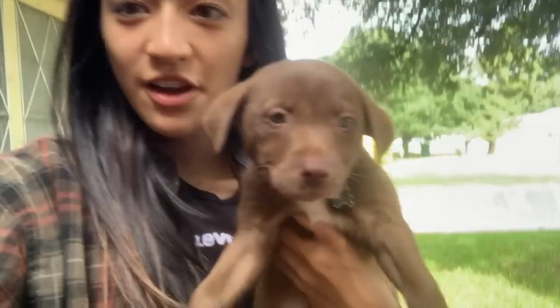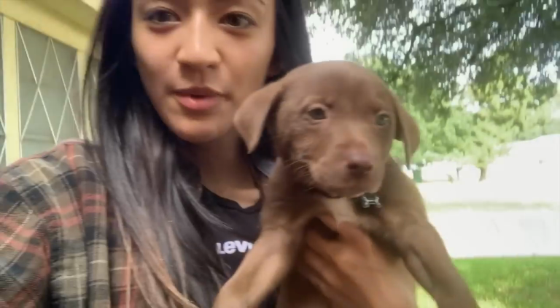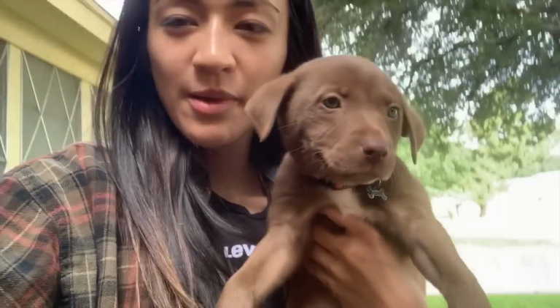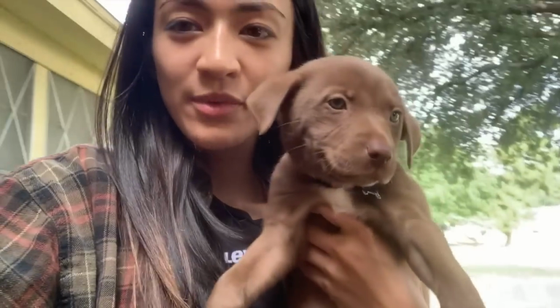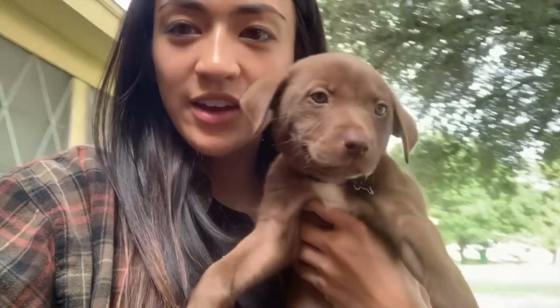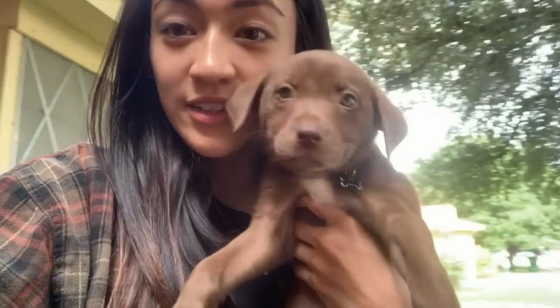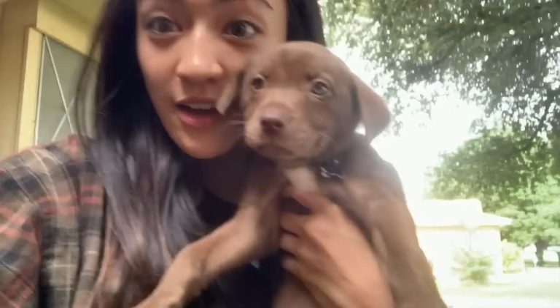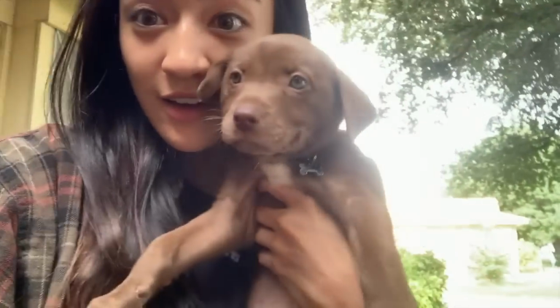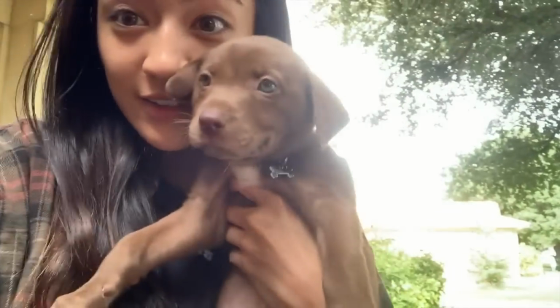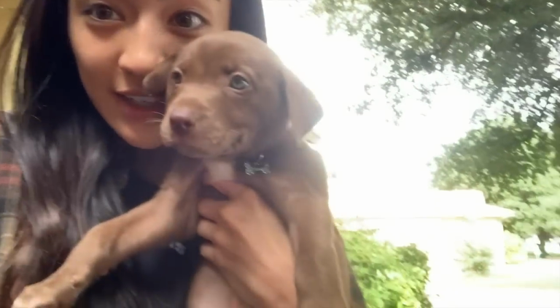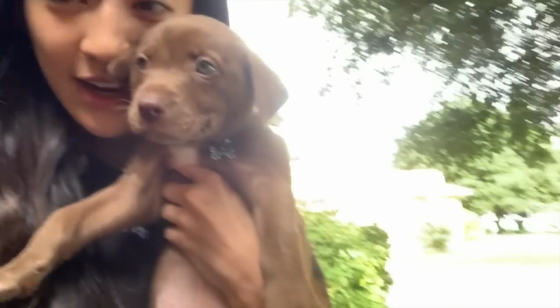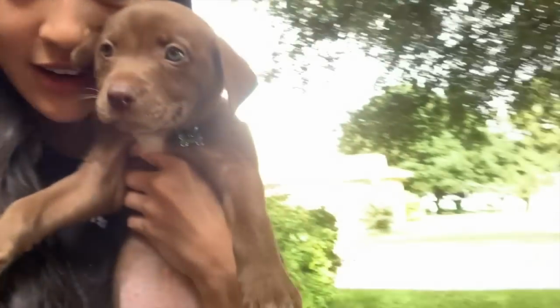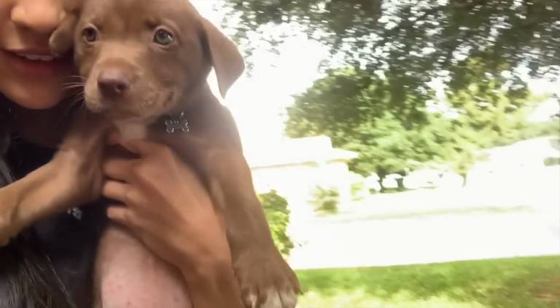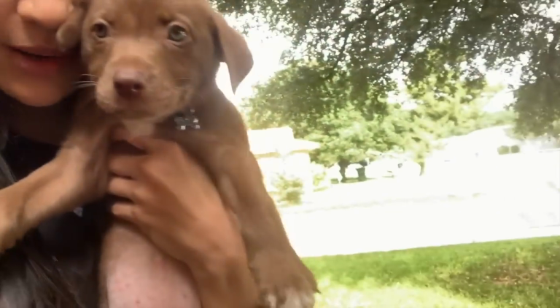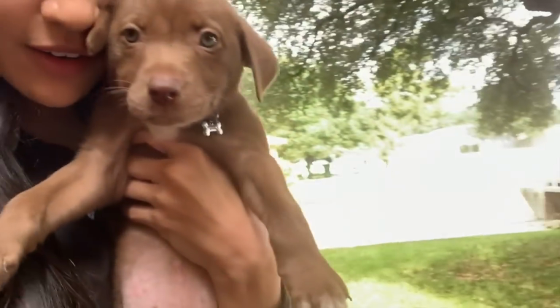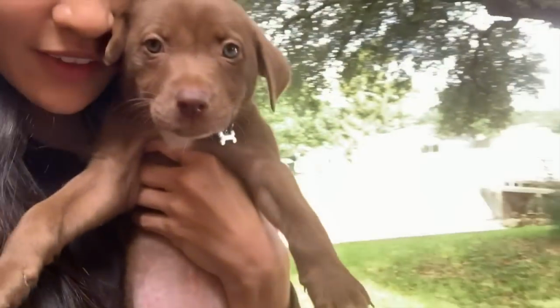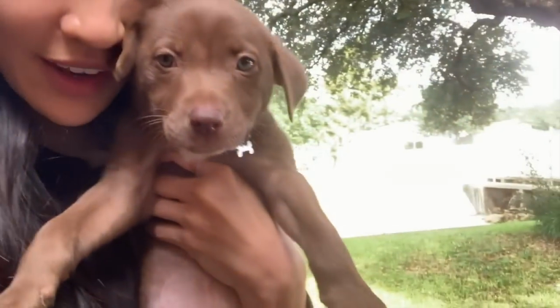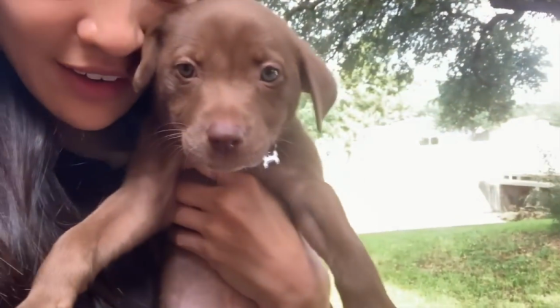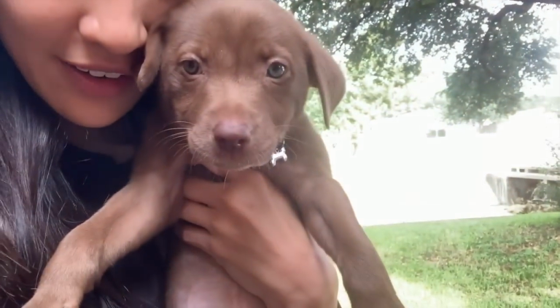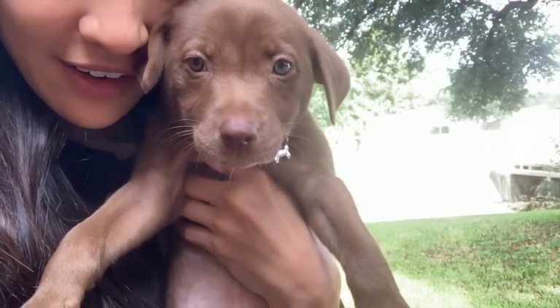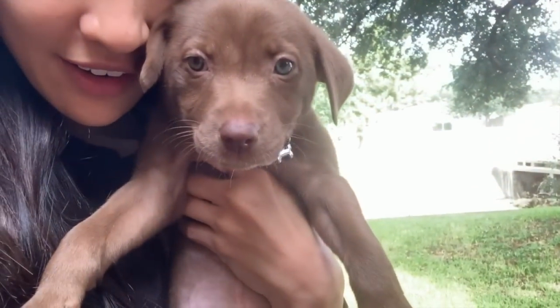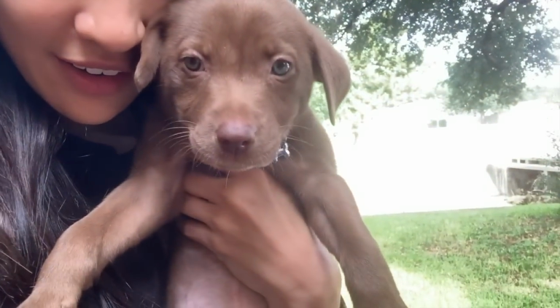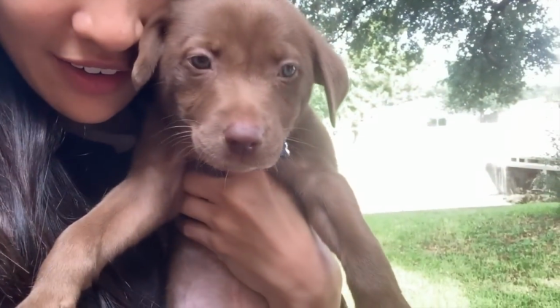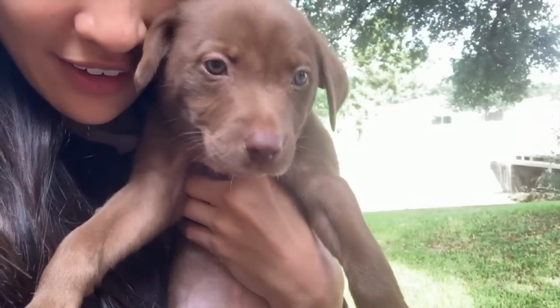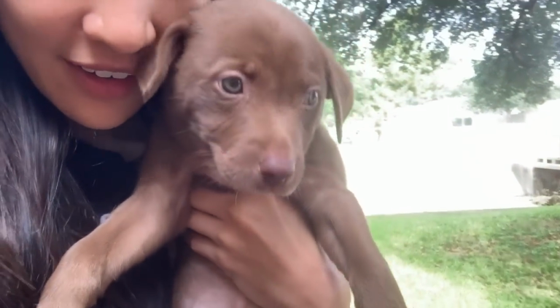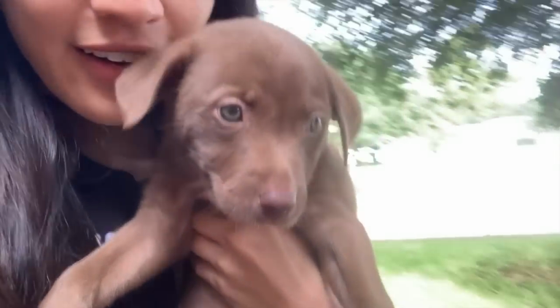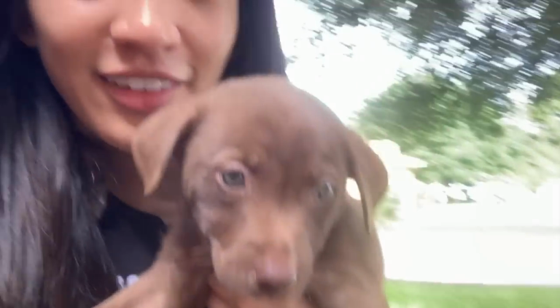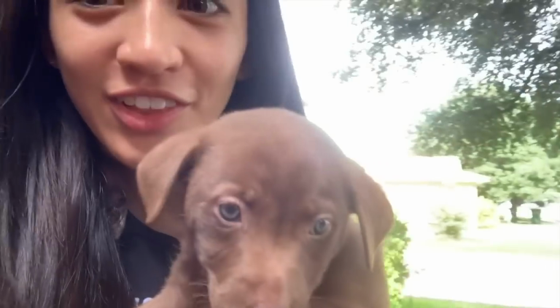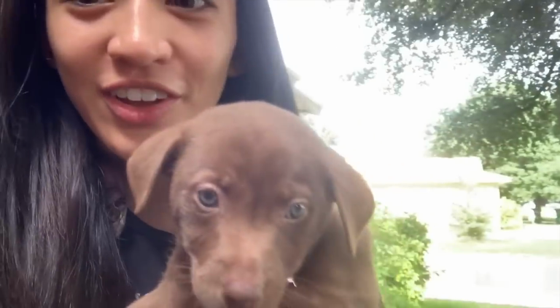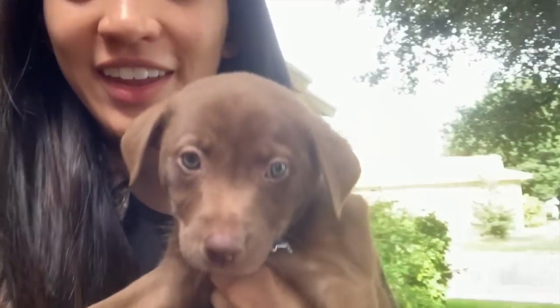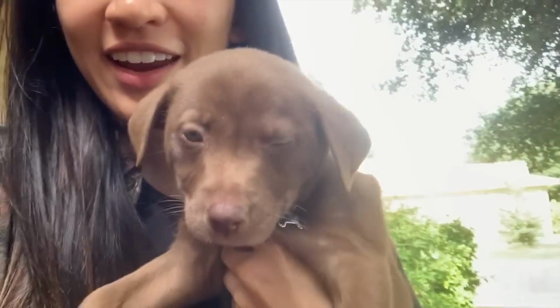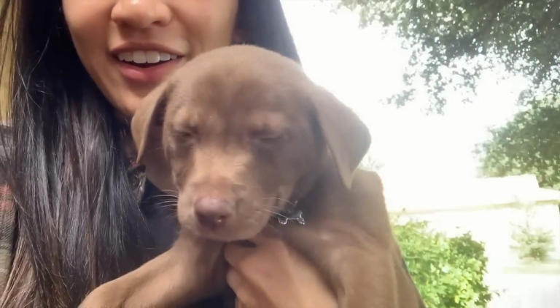So my mom got a dog today, apparently. Look at her.